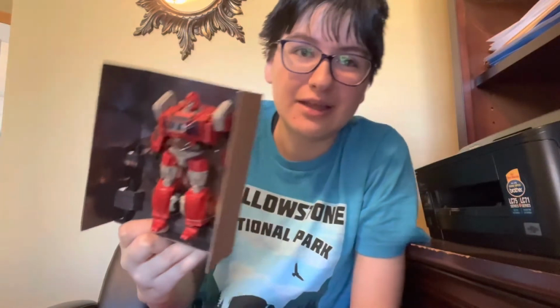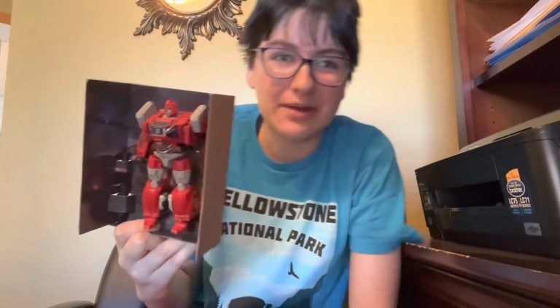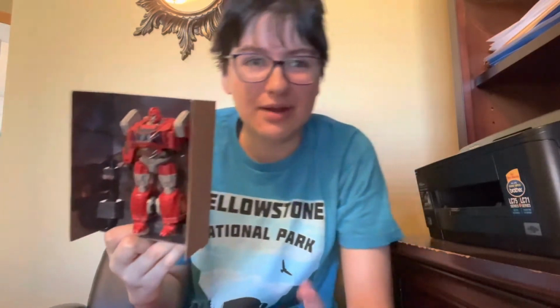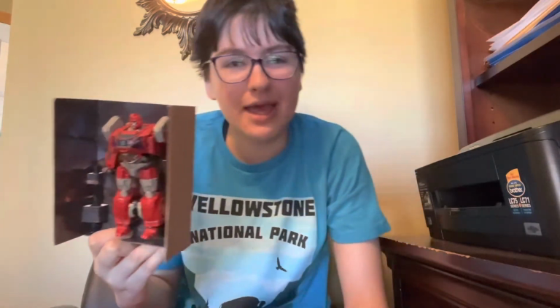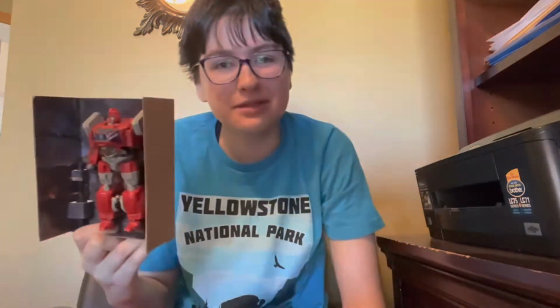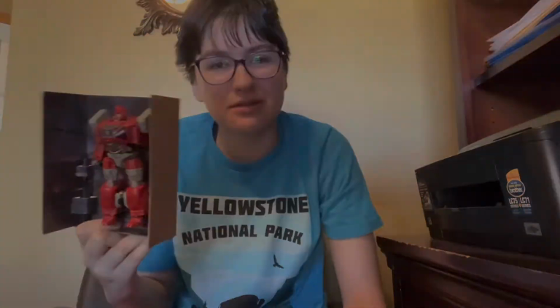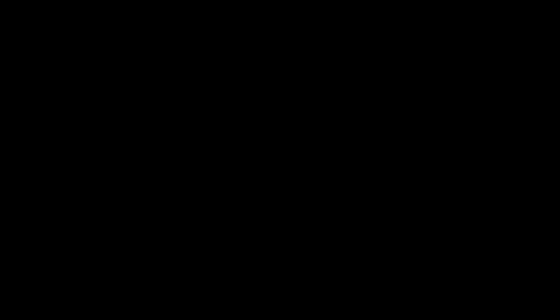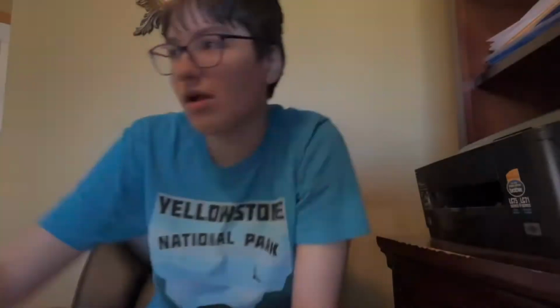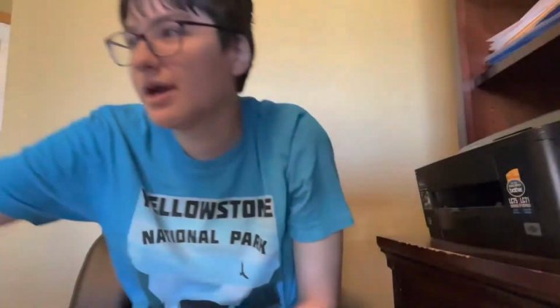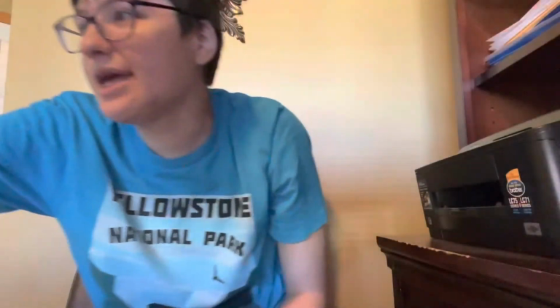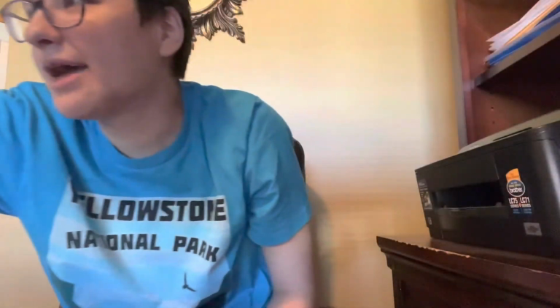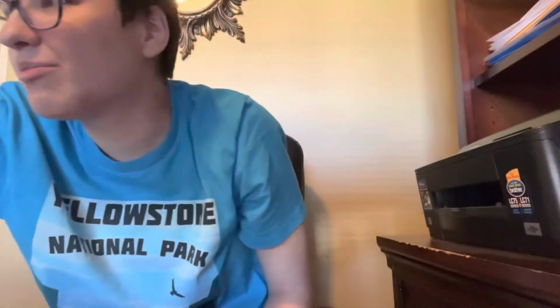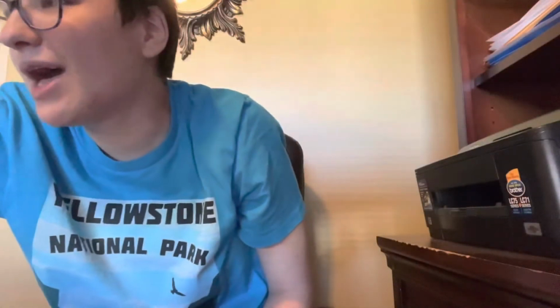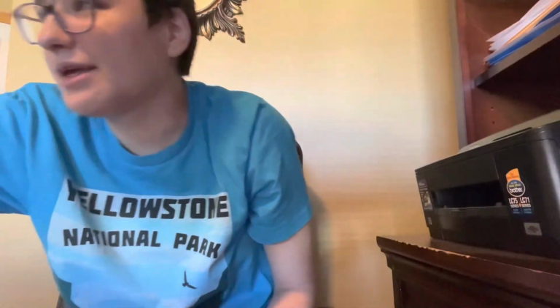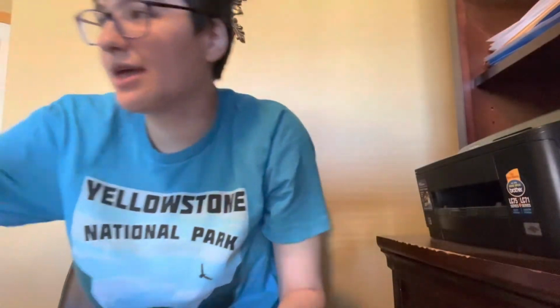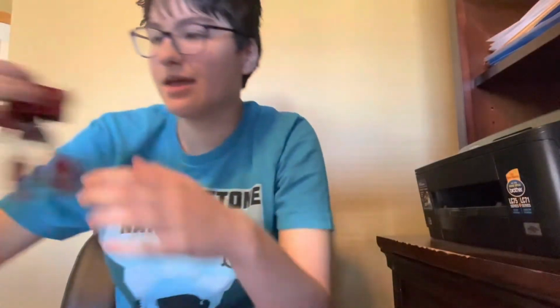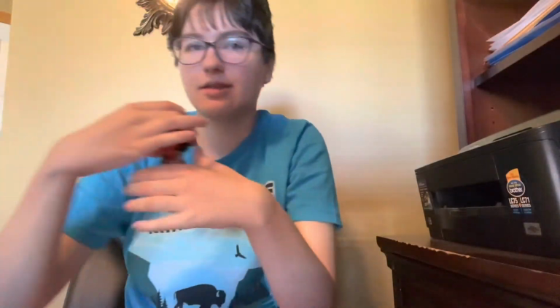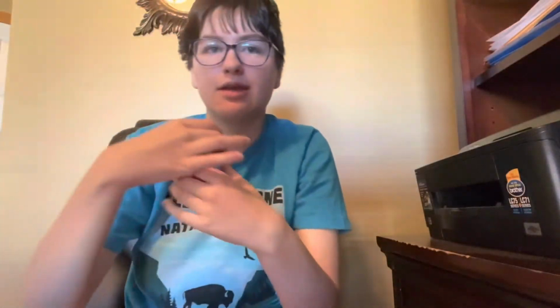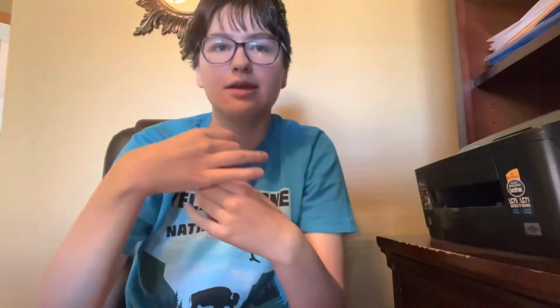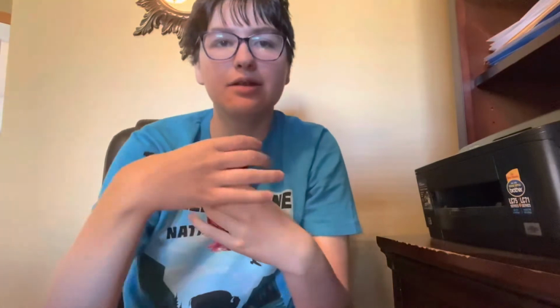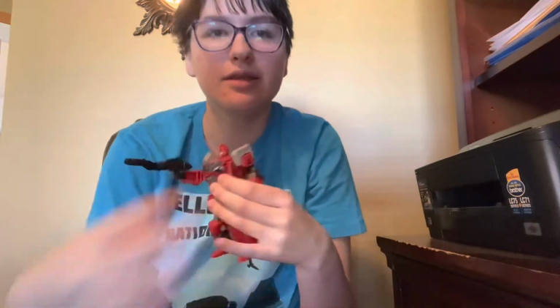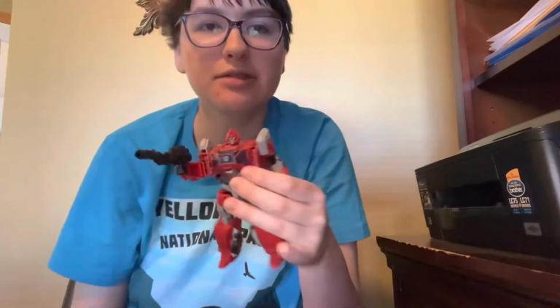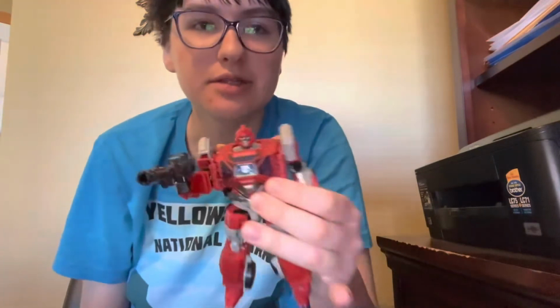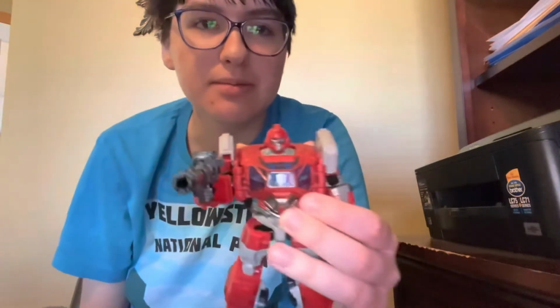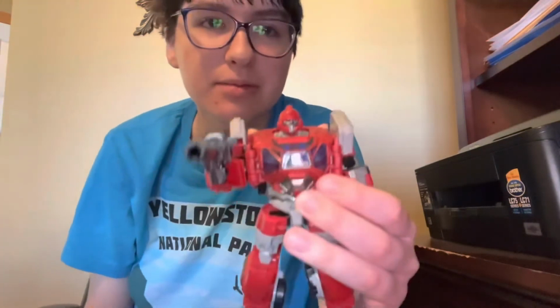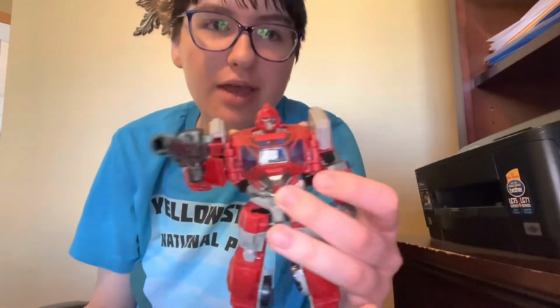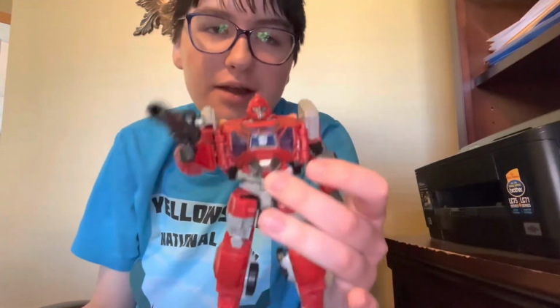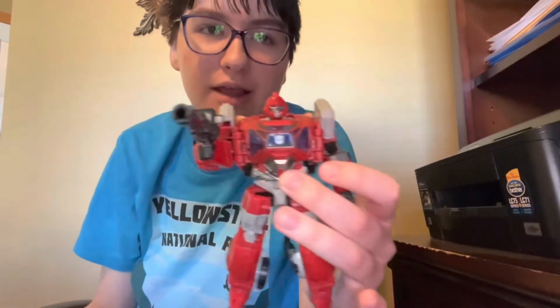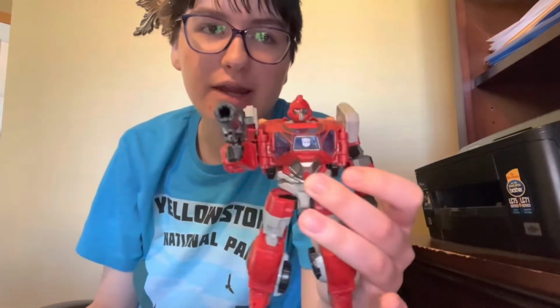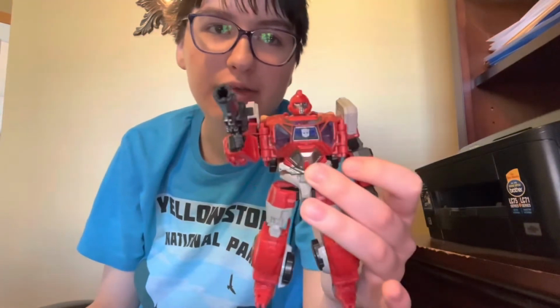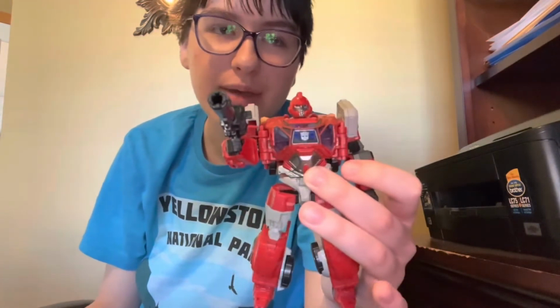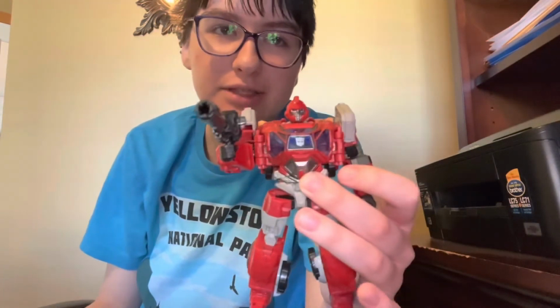I'll be right back. Alrighty, I am back. And here is Classics 2 Series movie Ironhide out of the packaging.